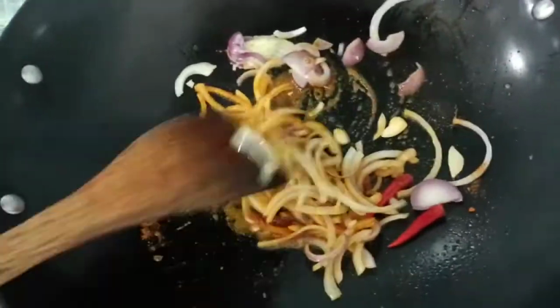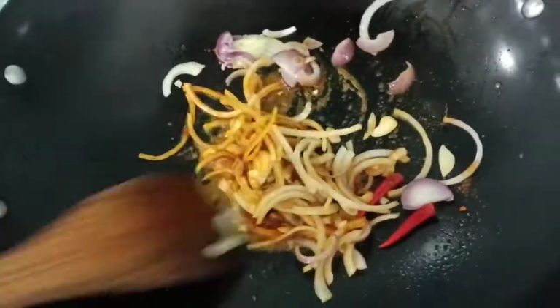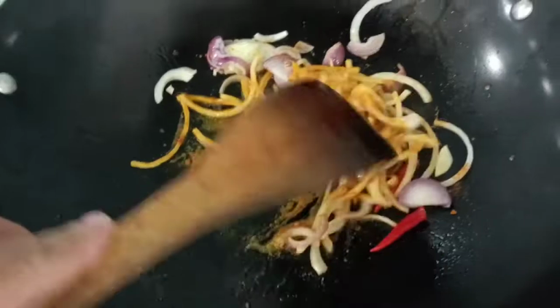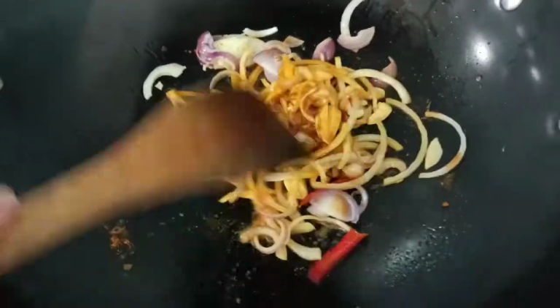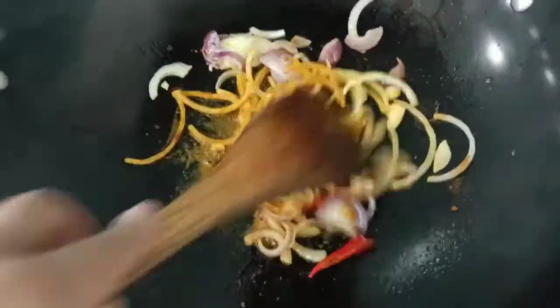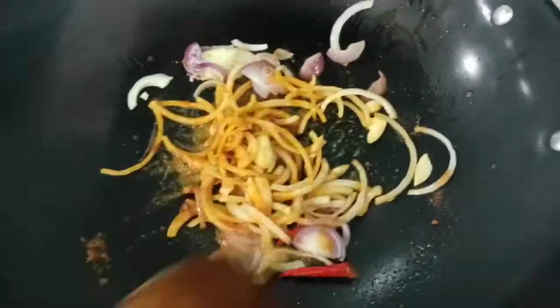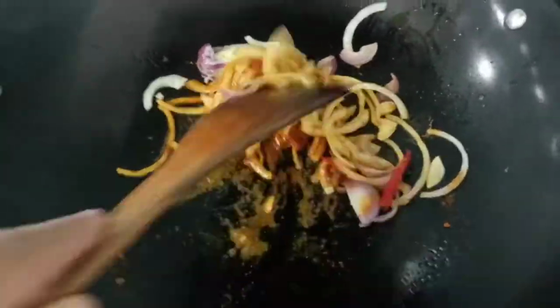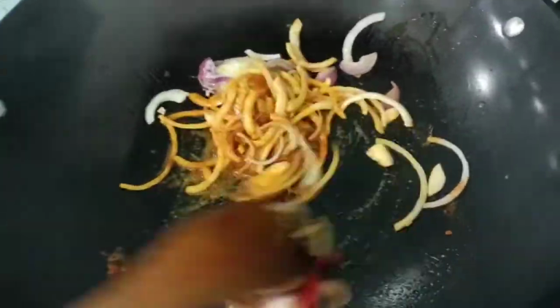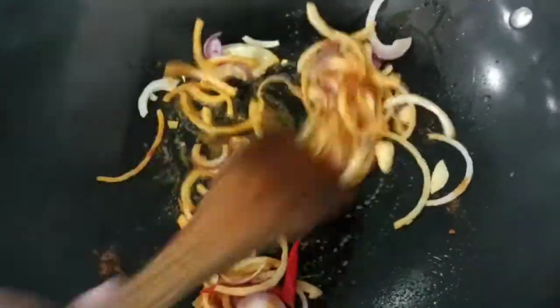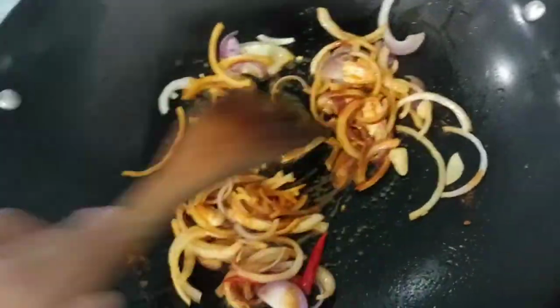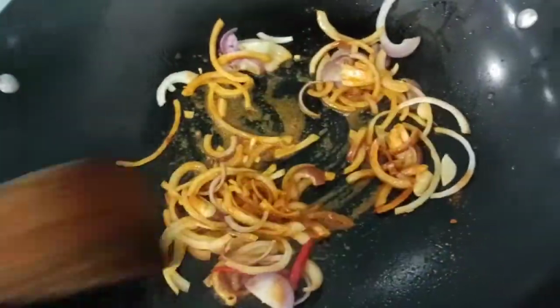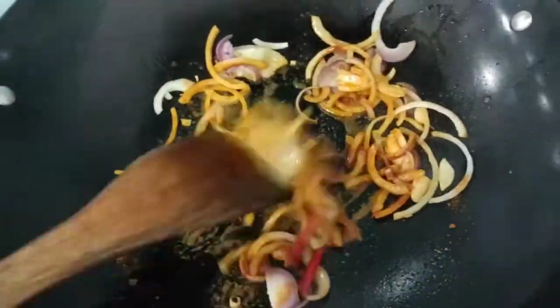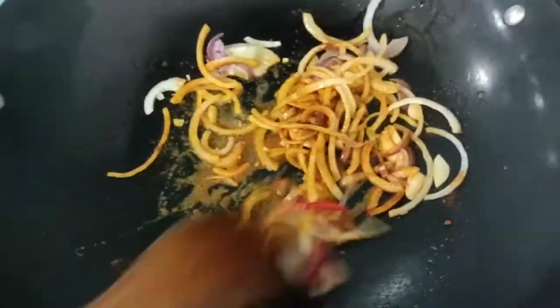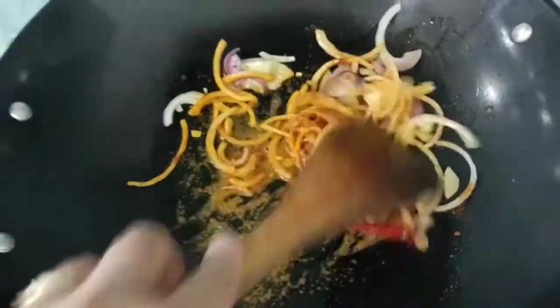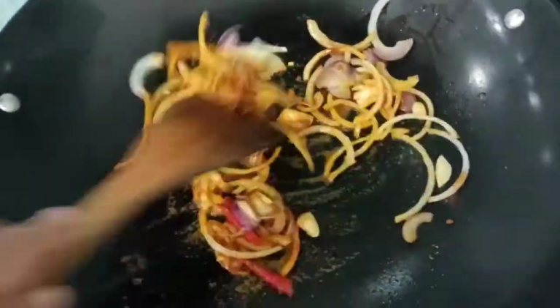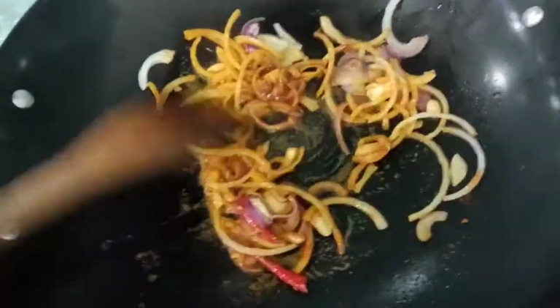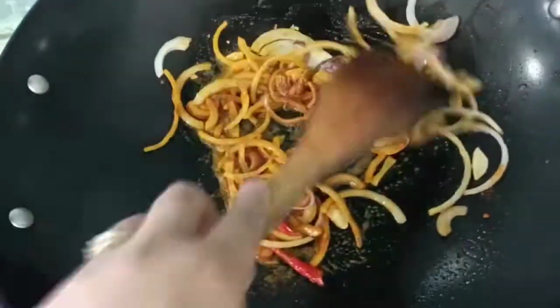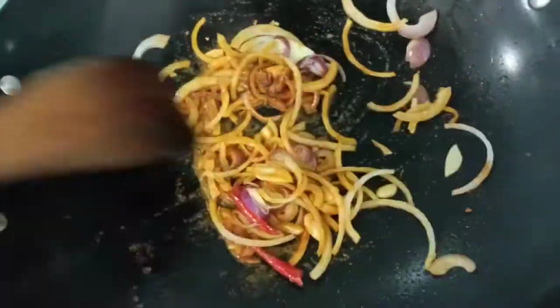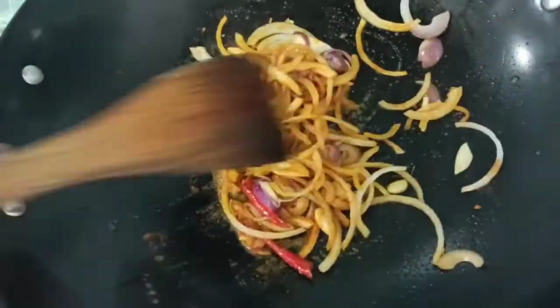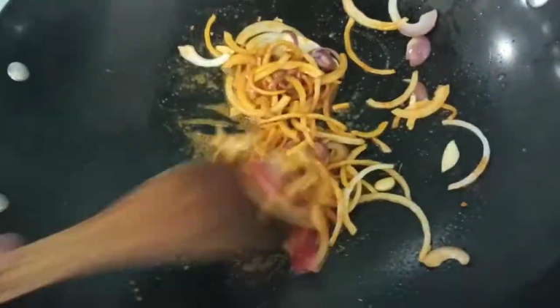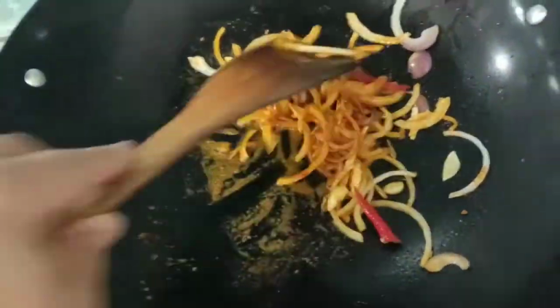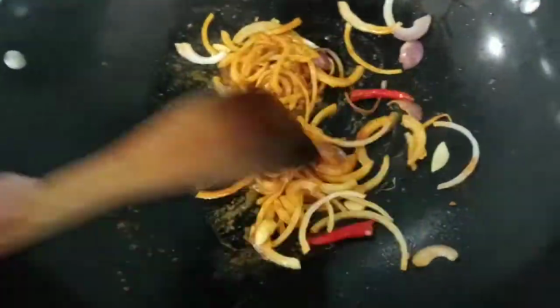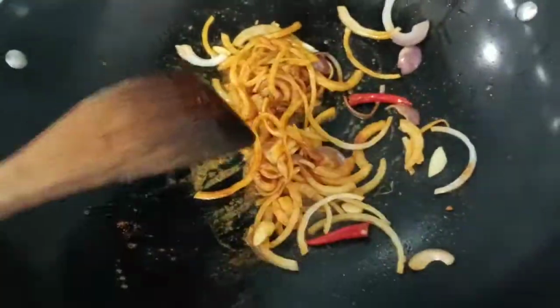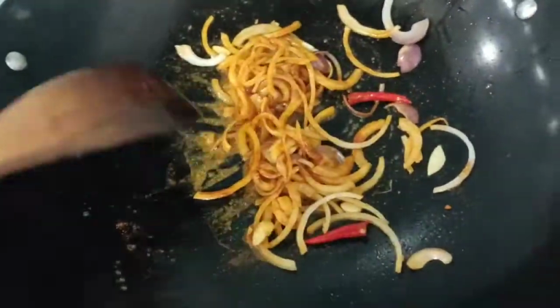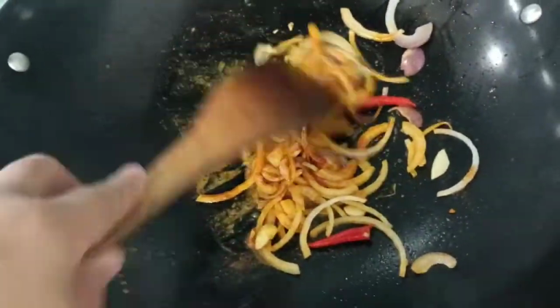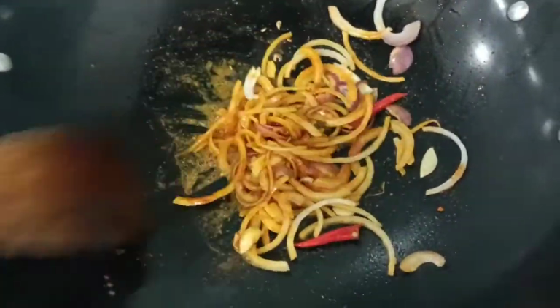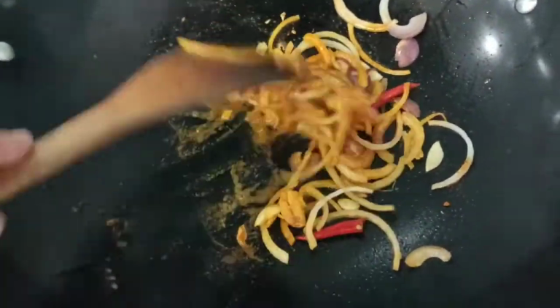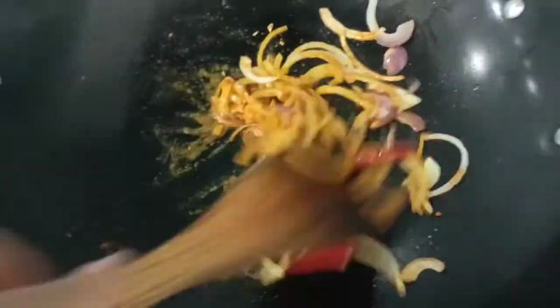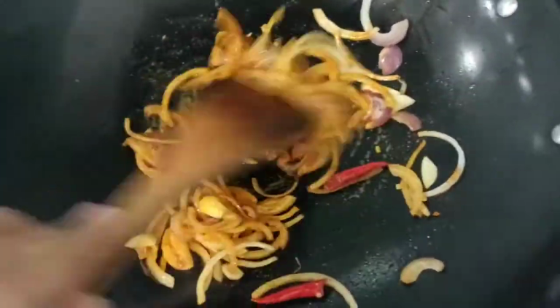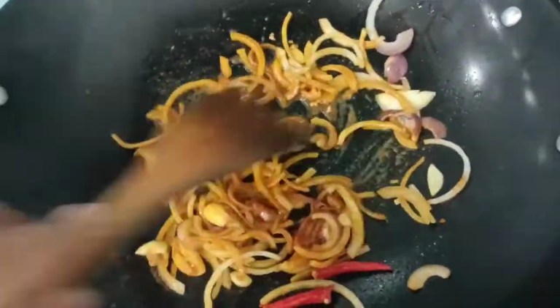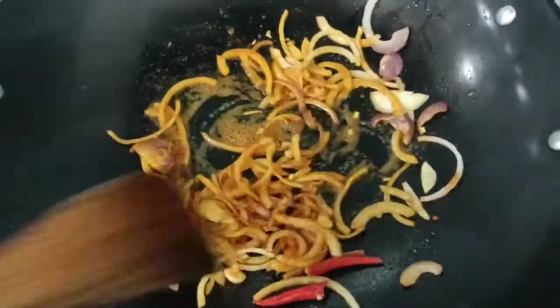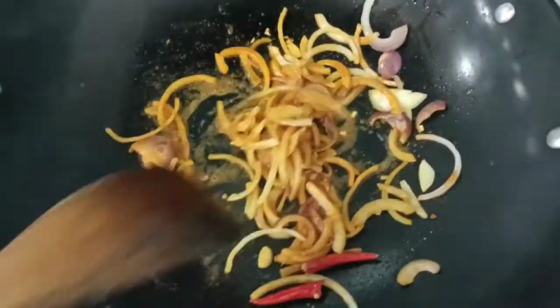If you have a curry leaf, just add curry leaf, same as we cook a meat curry.